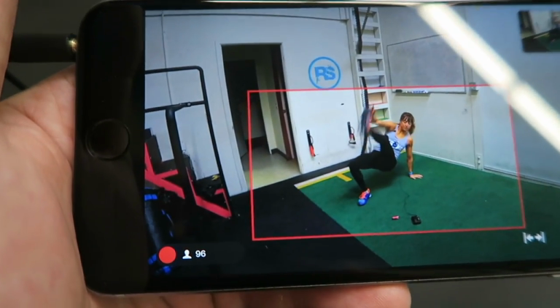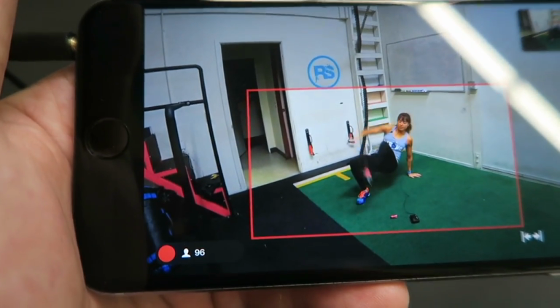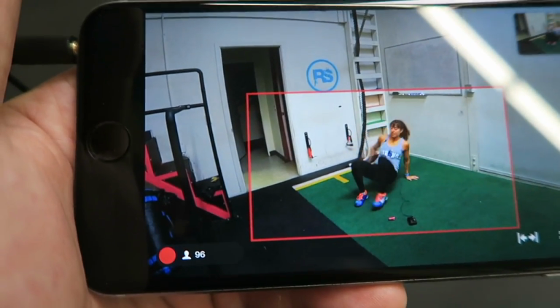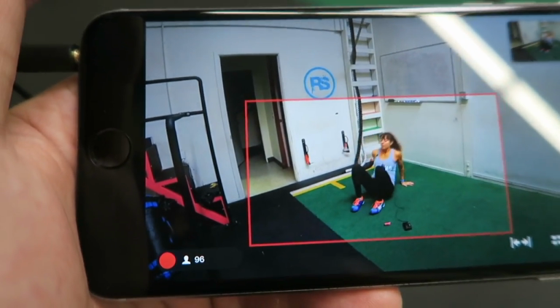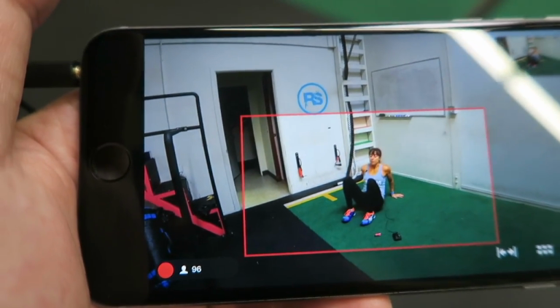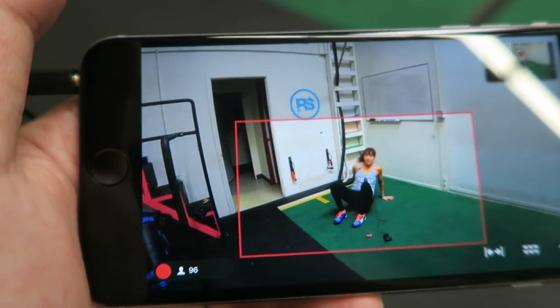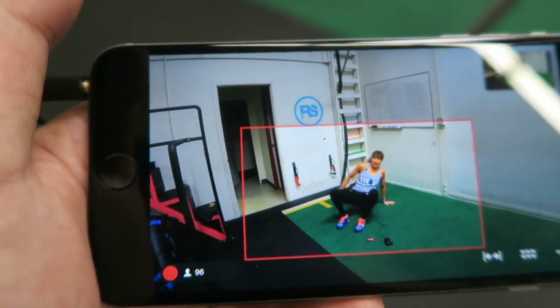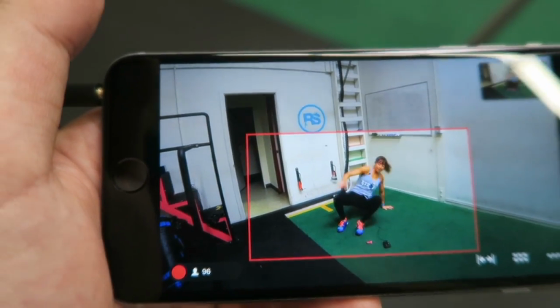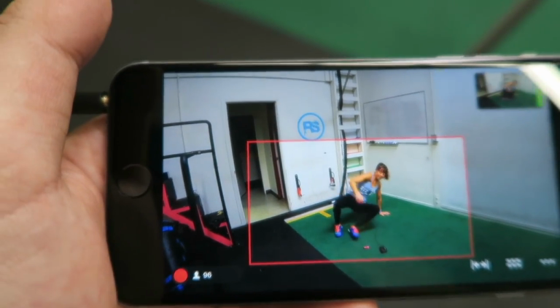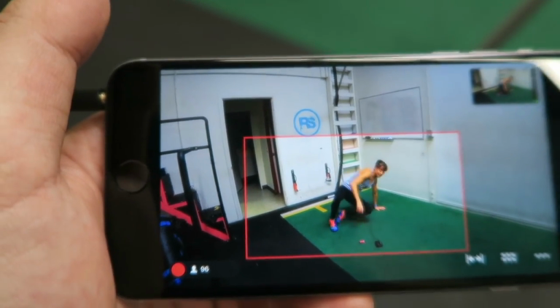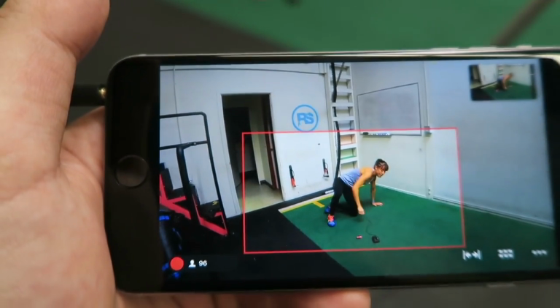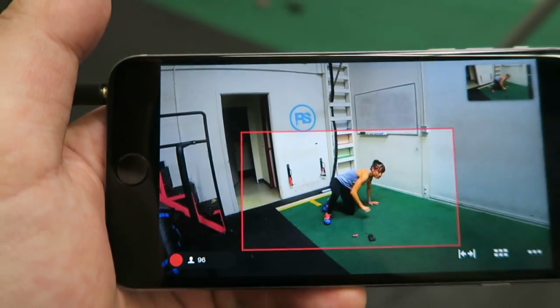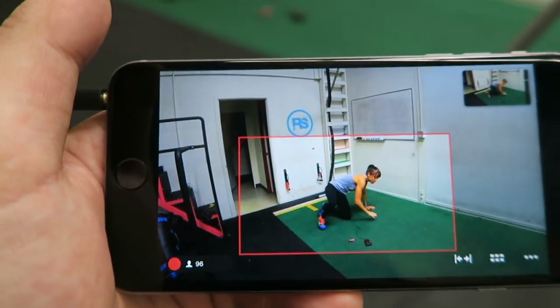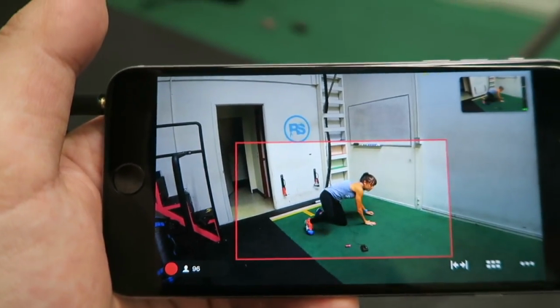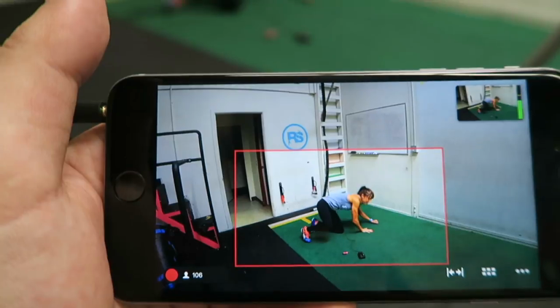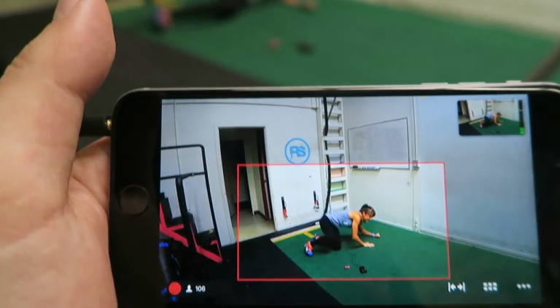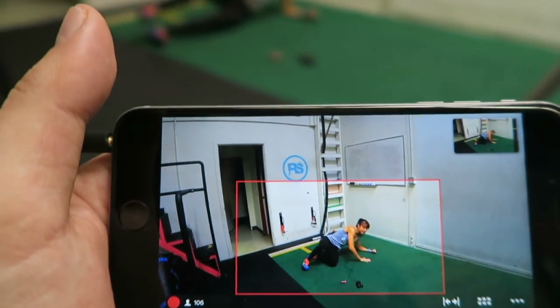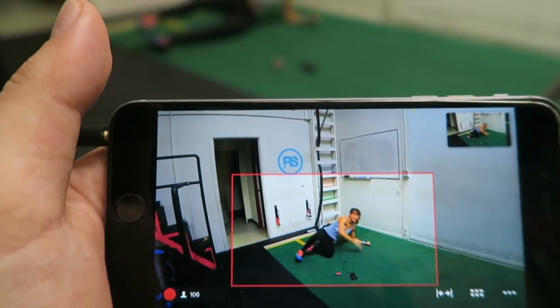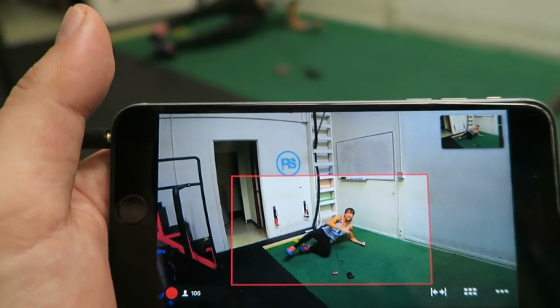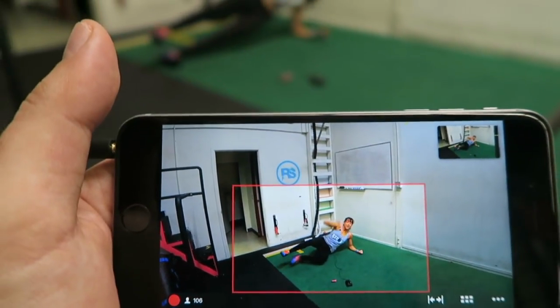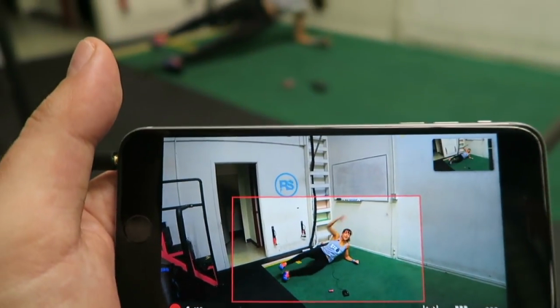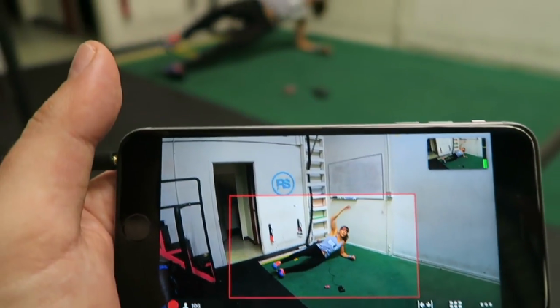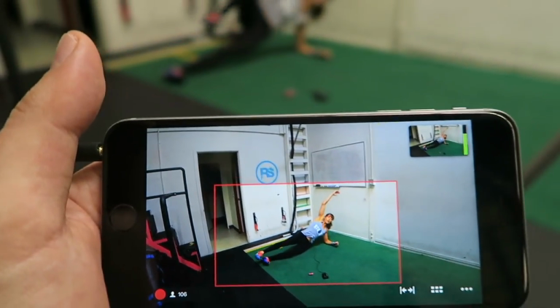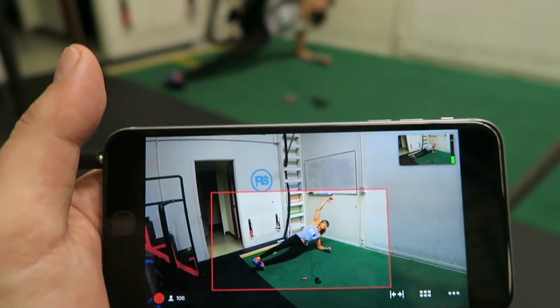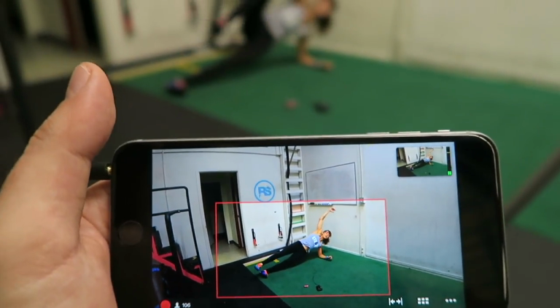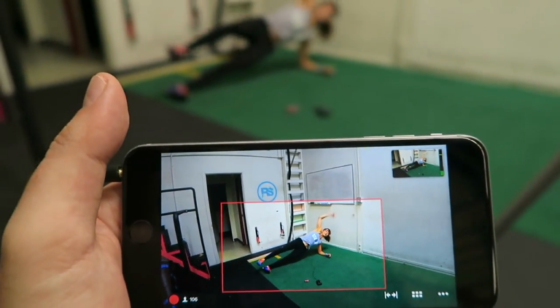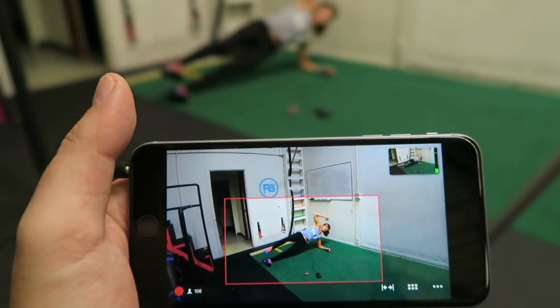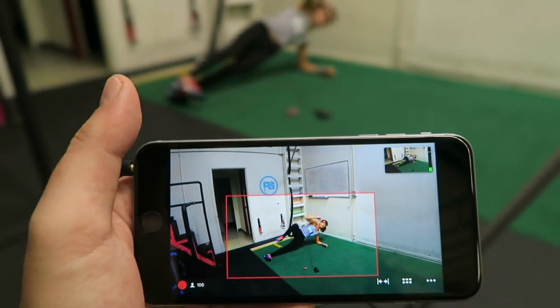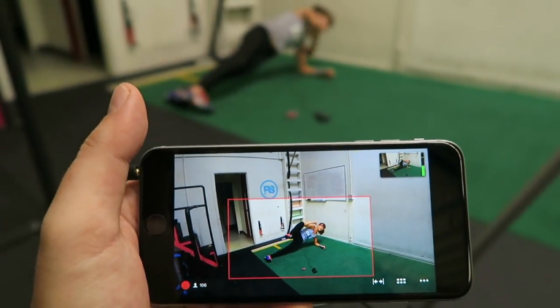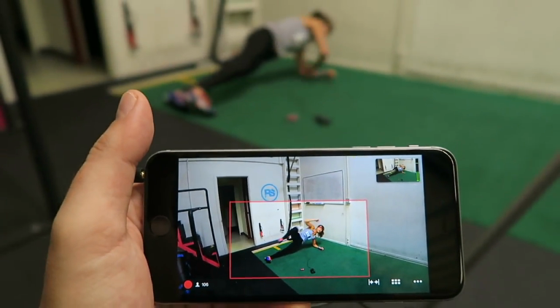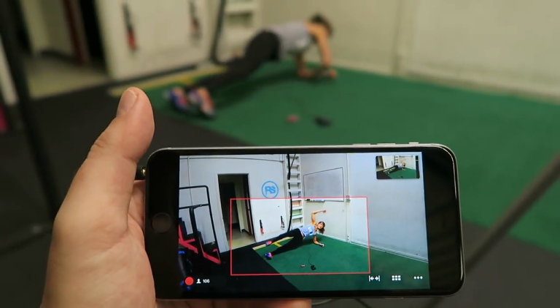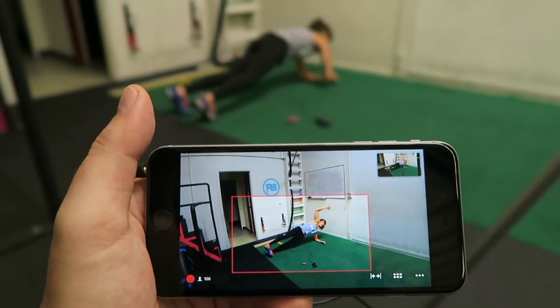Alright, so plank — and you're up, you're tucking, and then you're rotating.